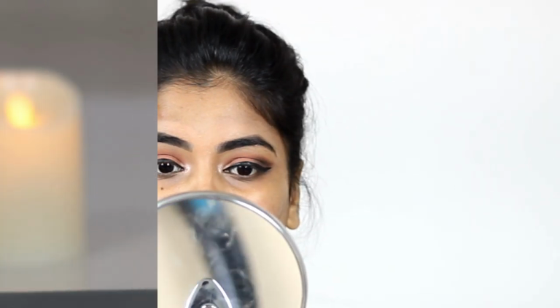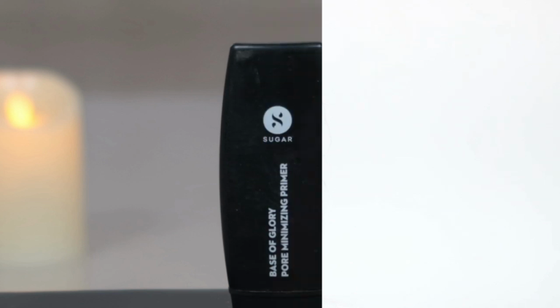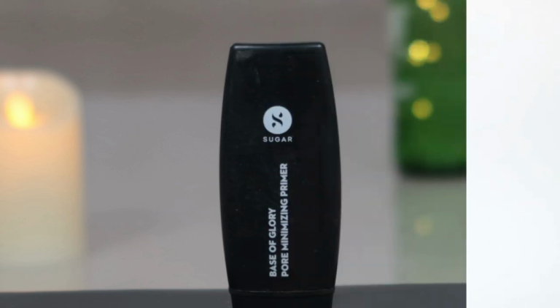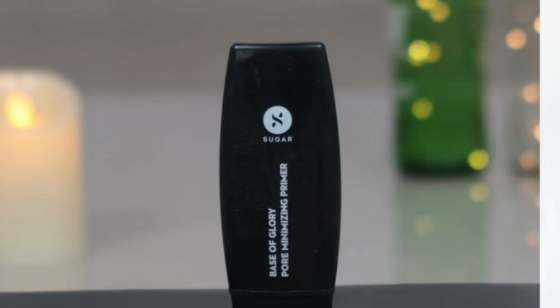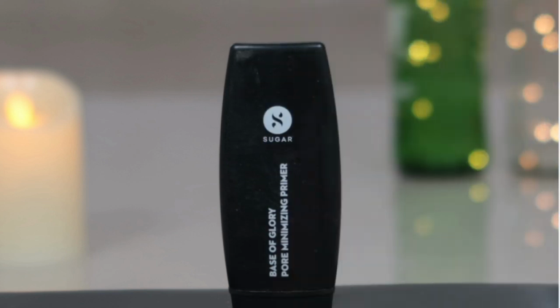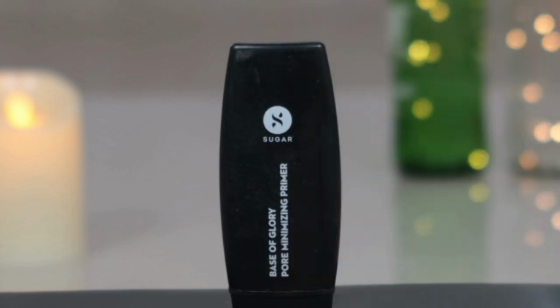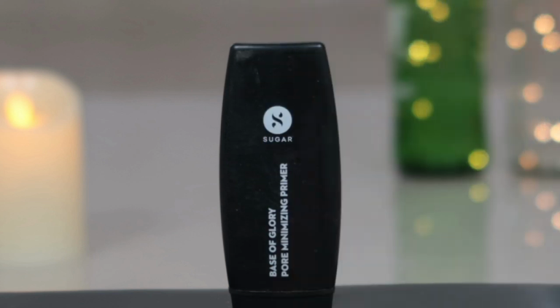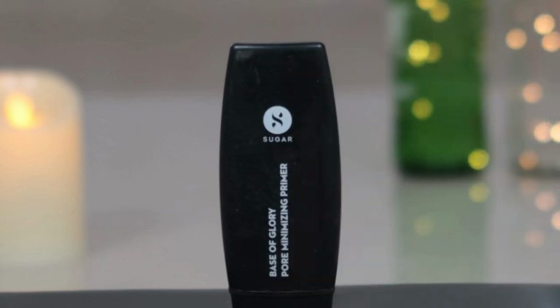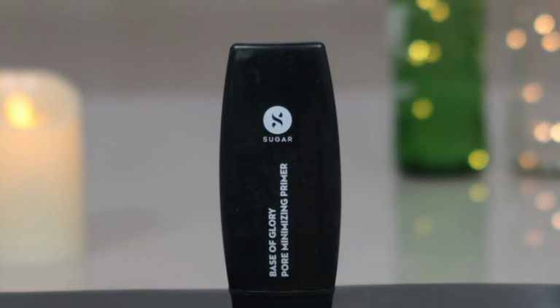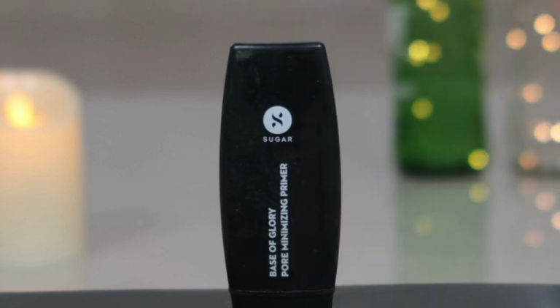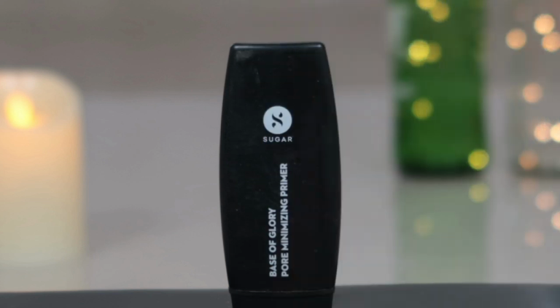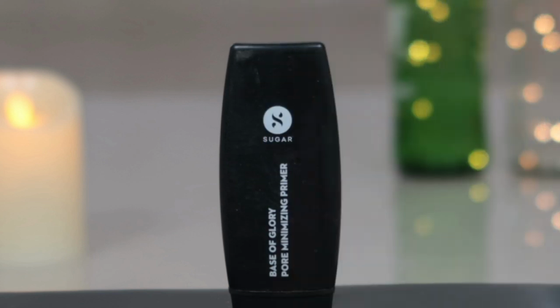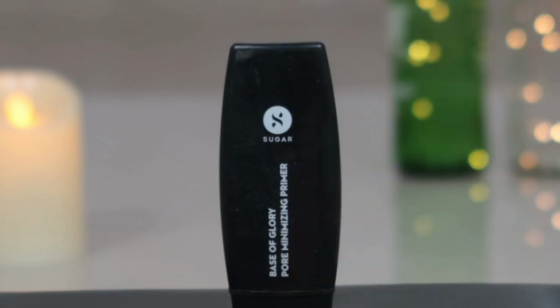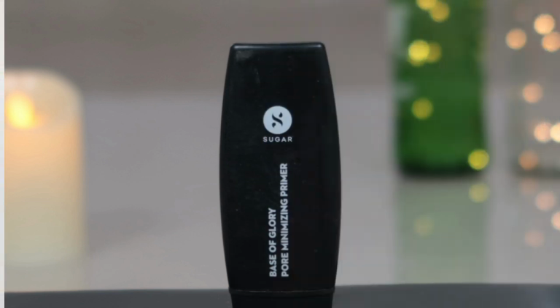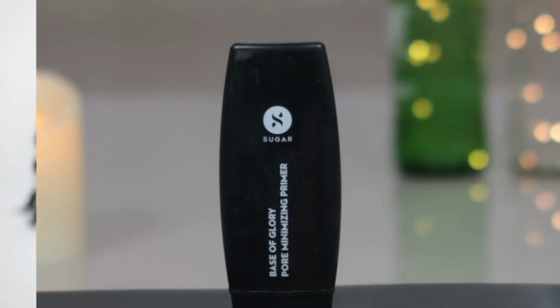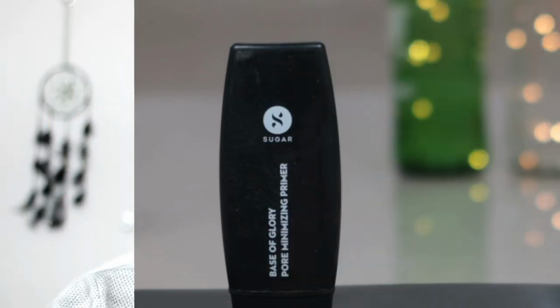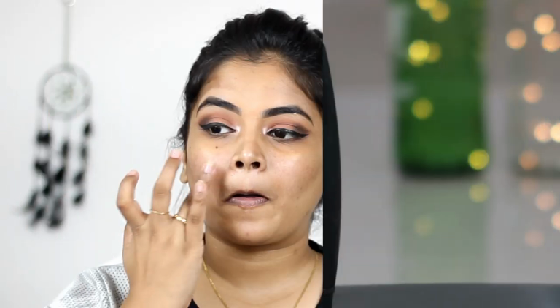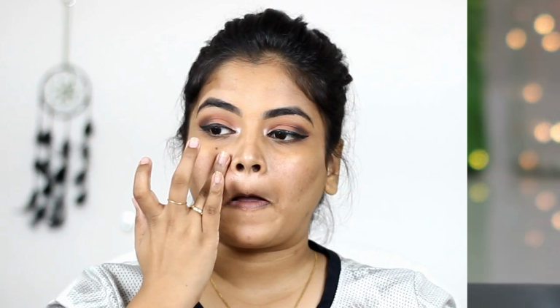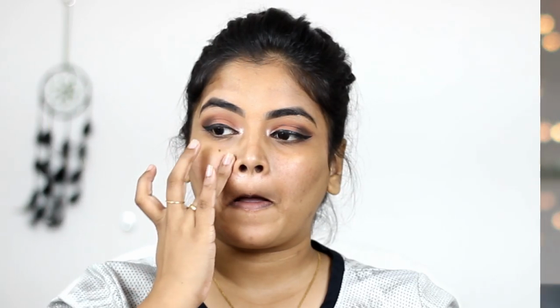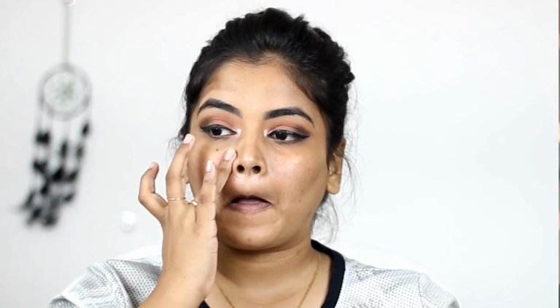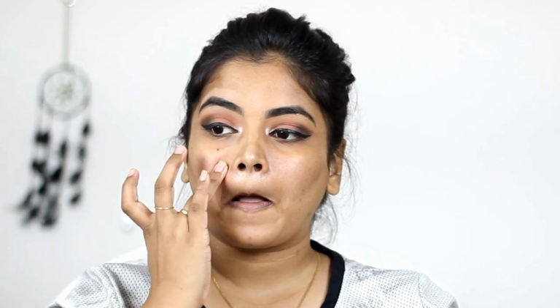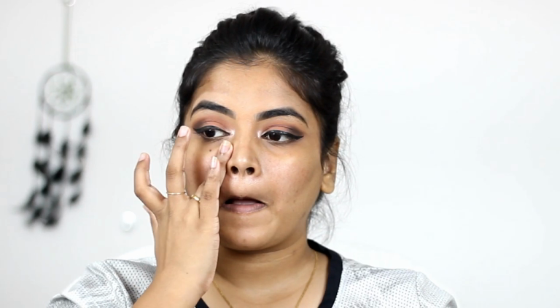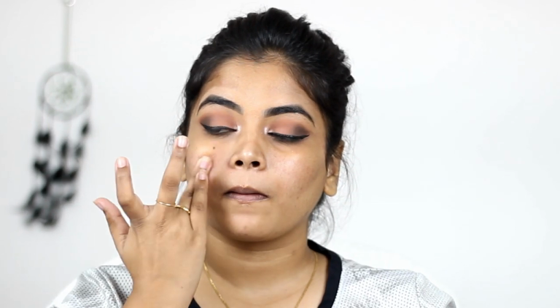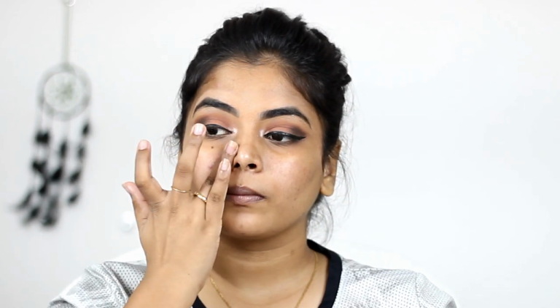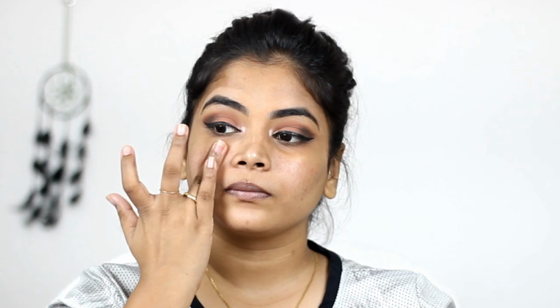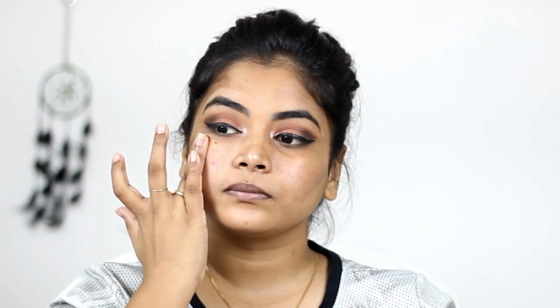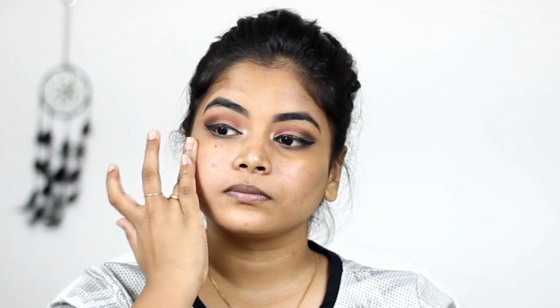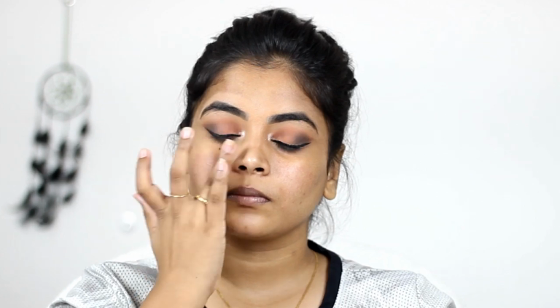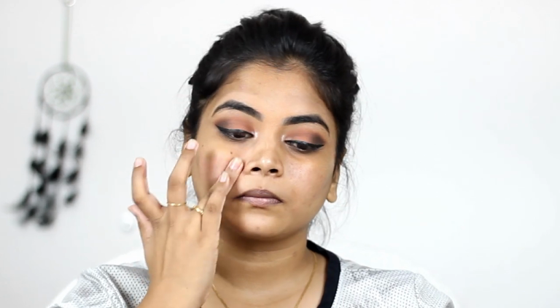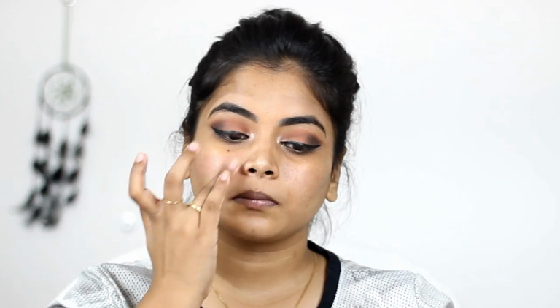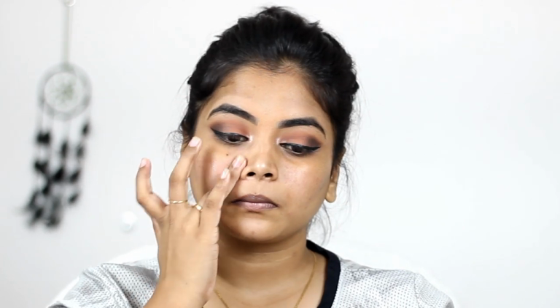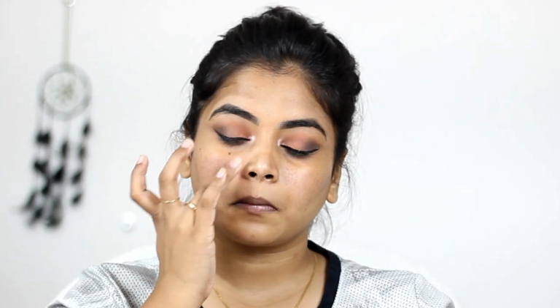Now I'm going to use the Sugar Pore Minimizing primer and applying that in the places where I have pores and on my T-zone.